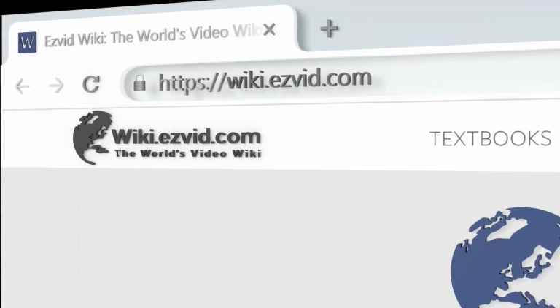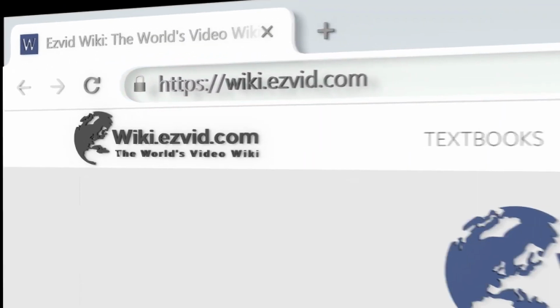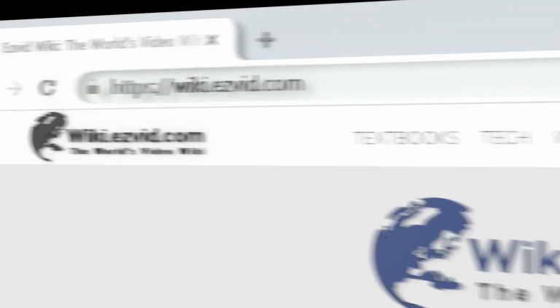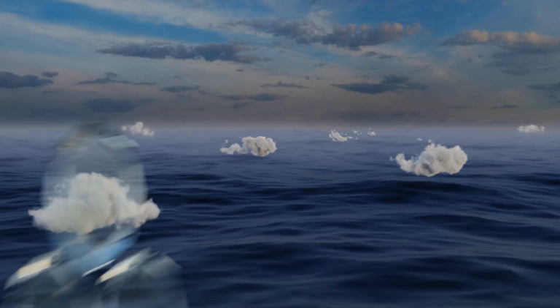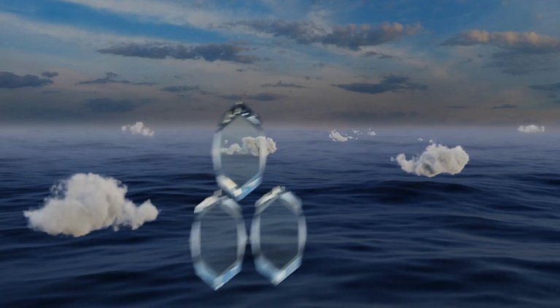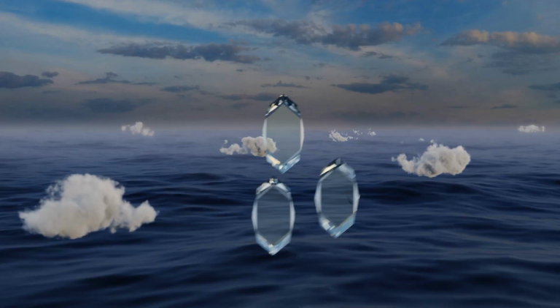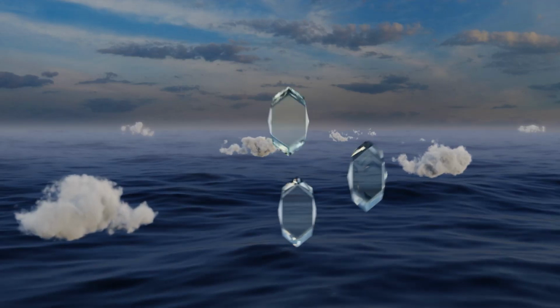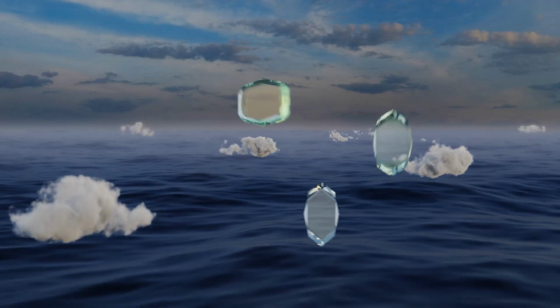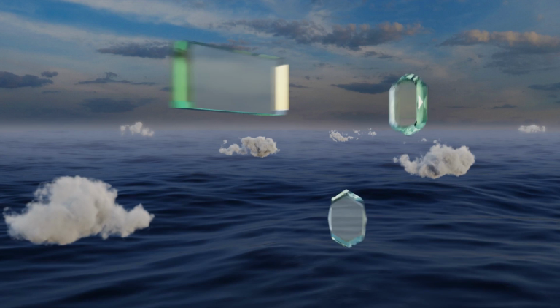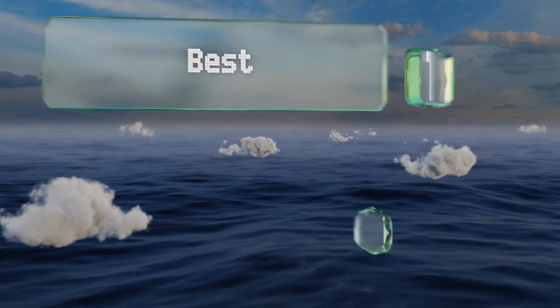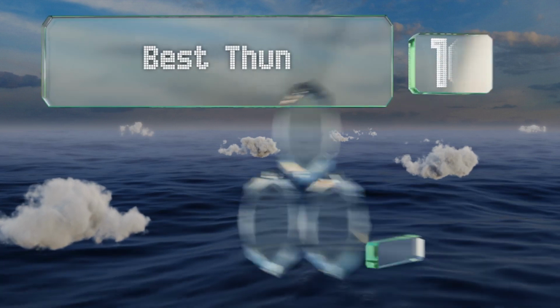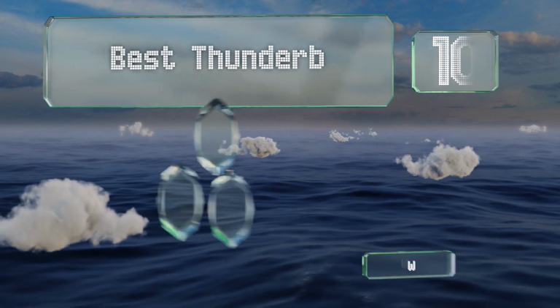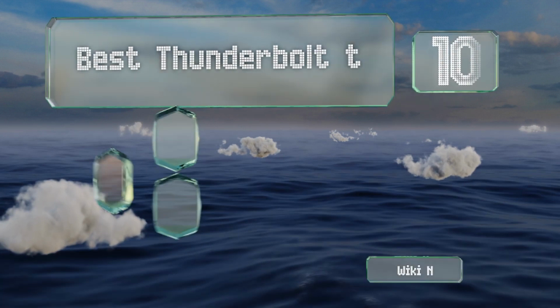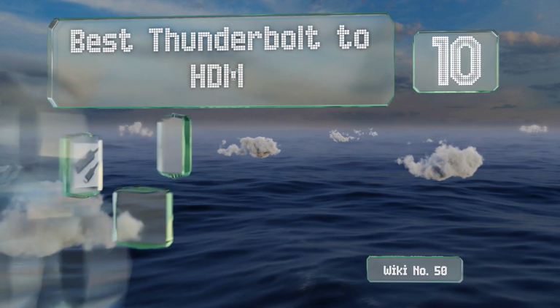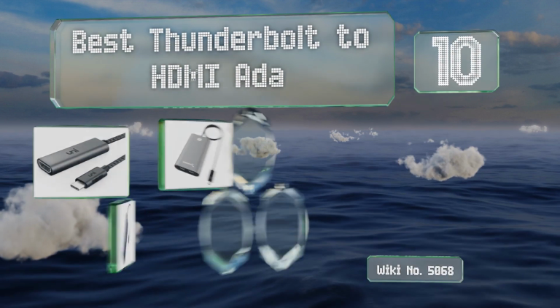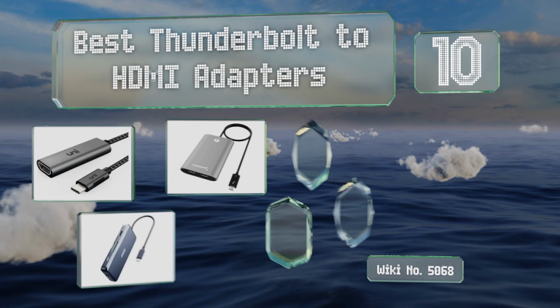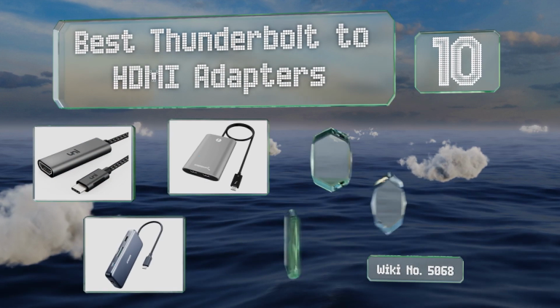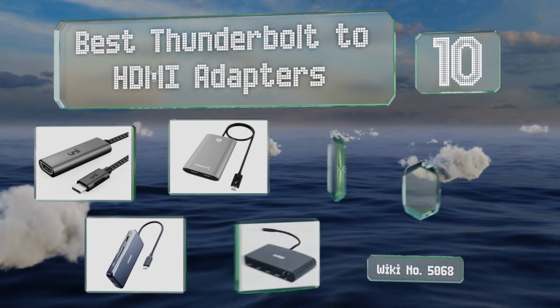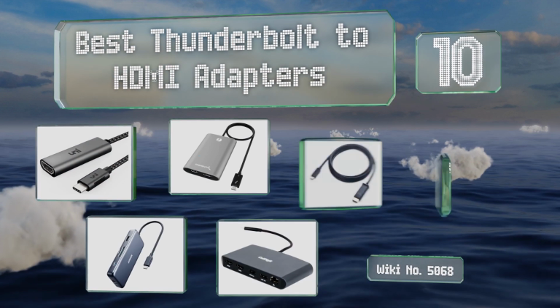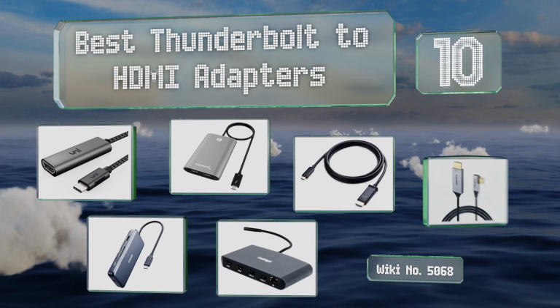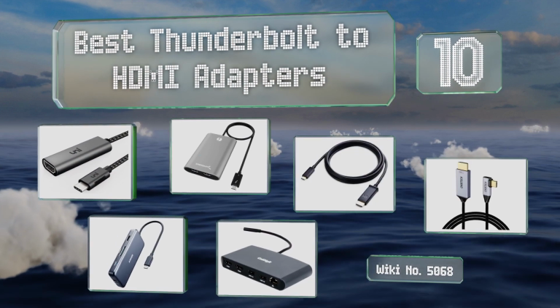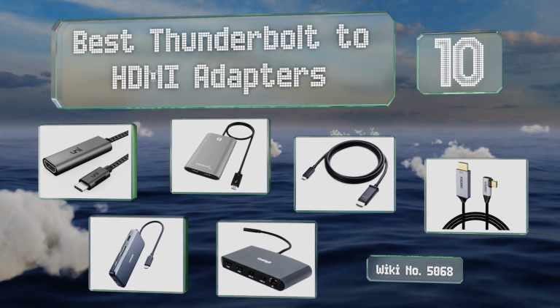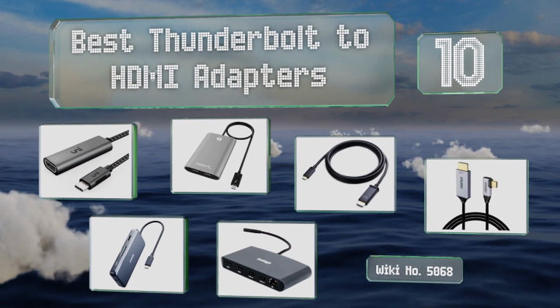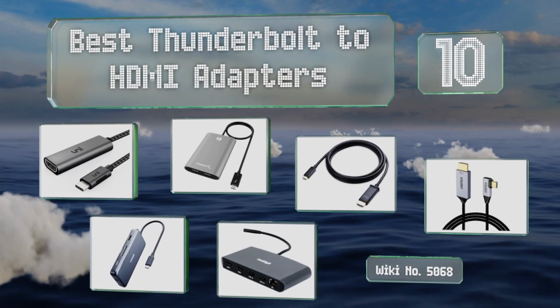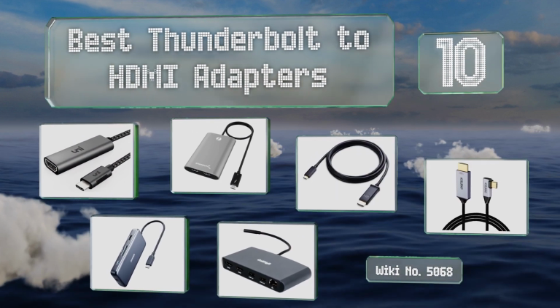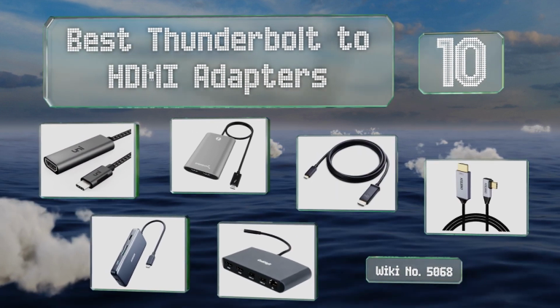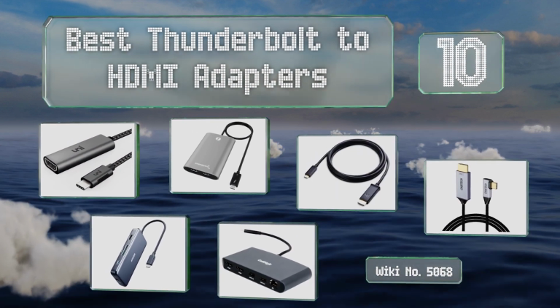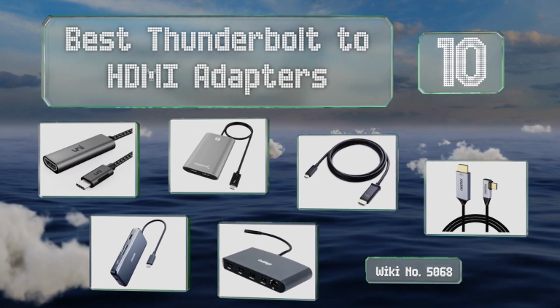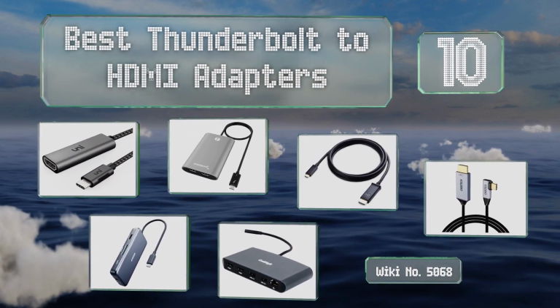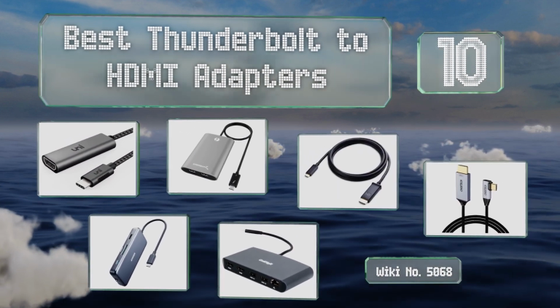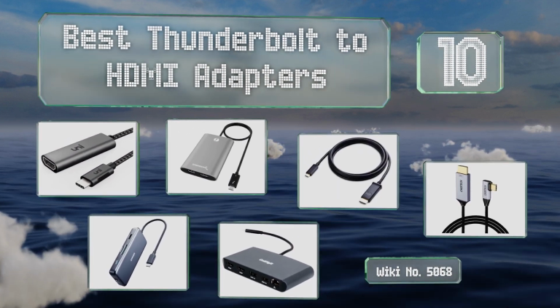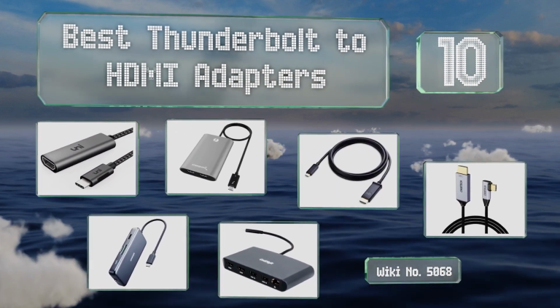EasyVid presents the 10 best Thunderbolt to HDMI adapters. Let's get started with the list.